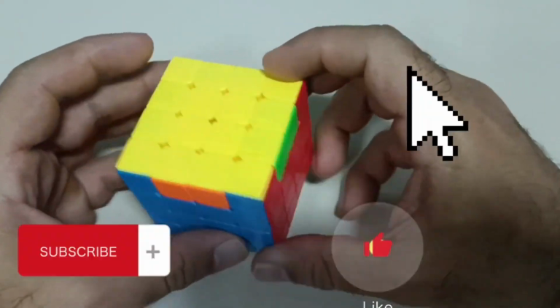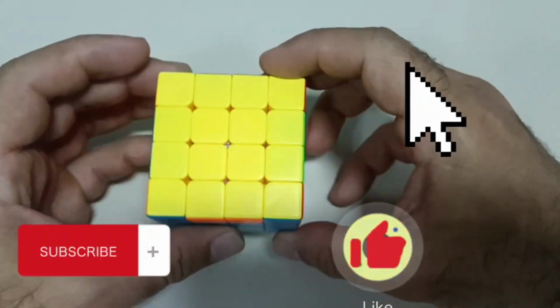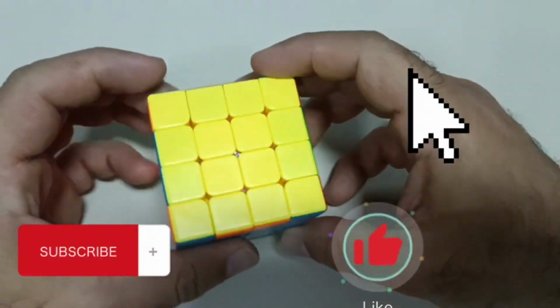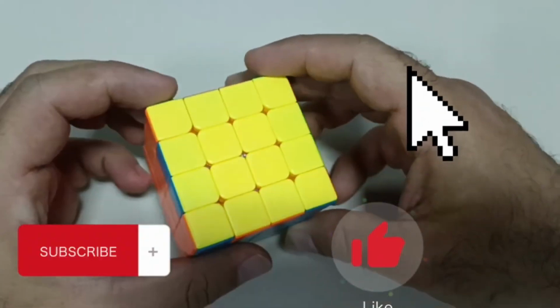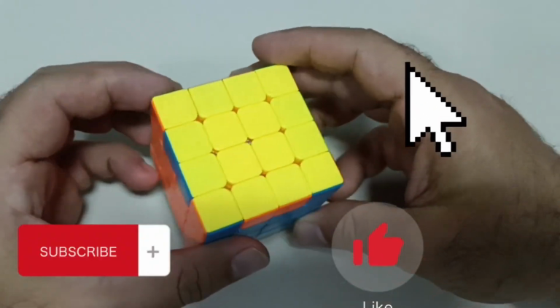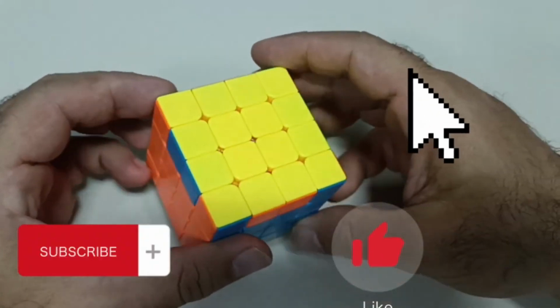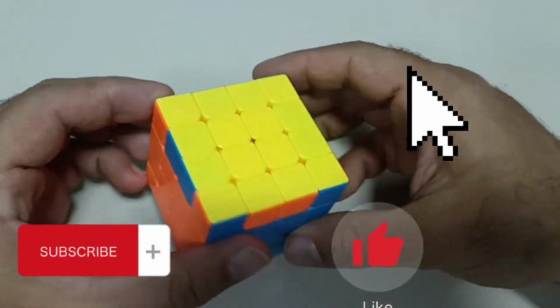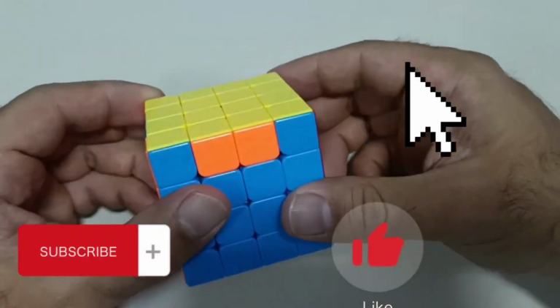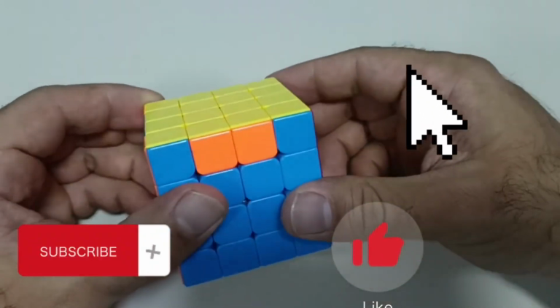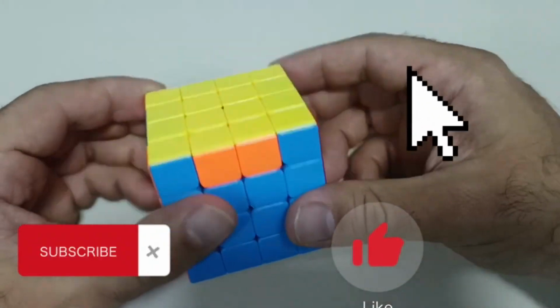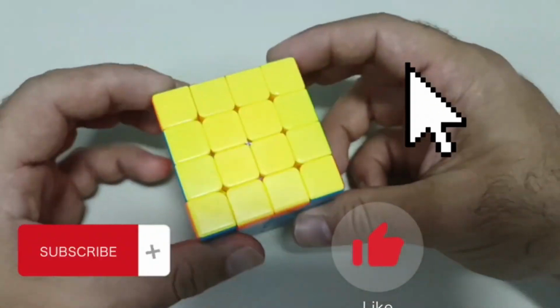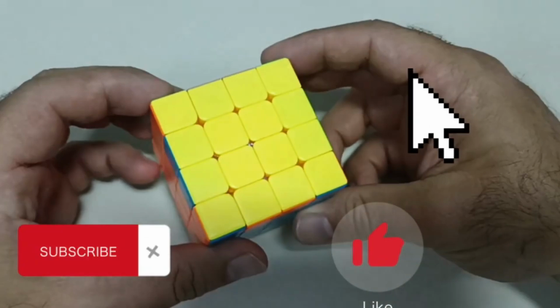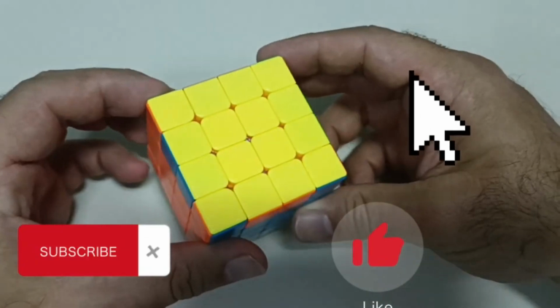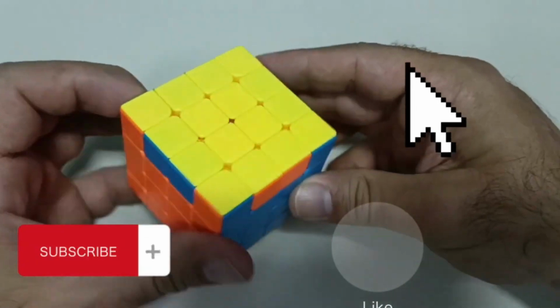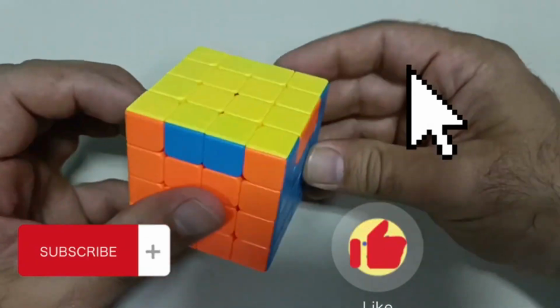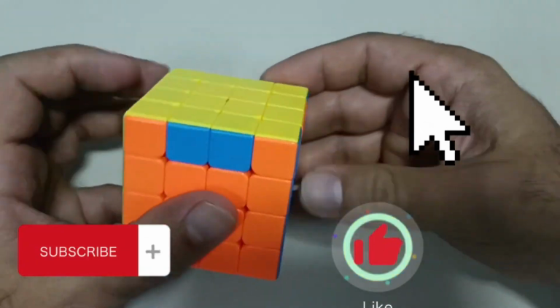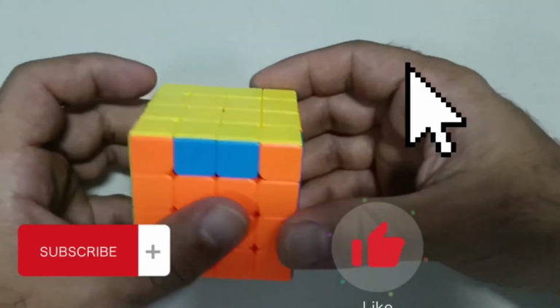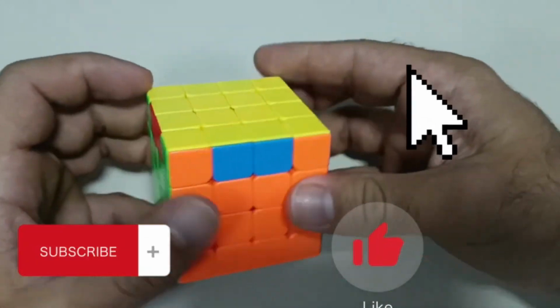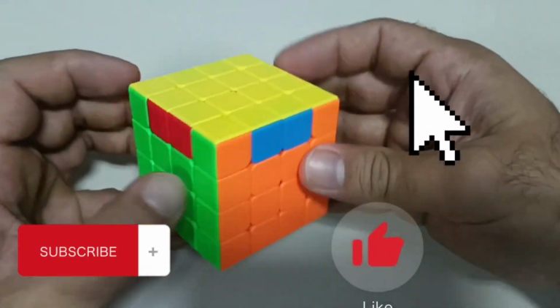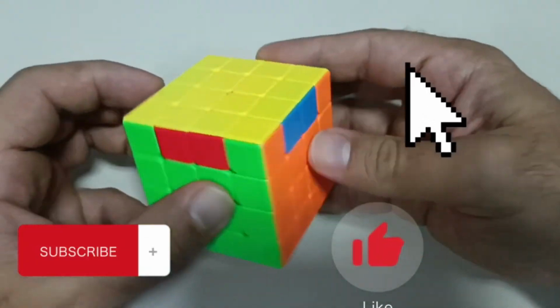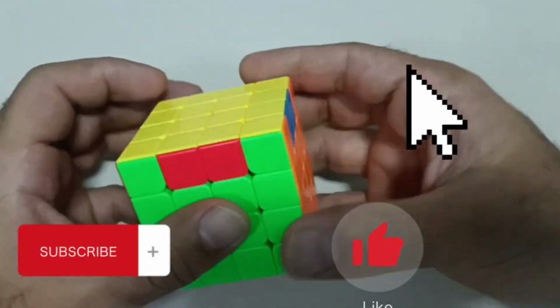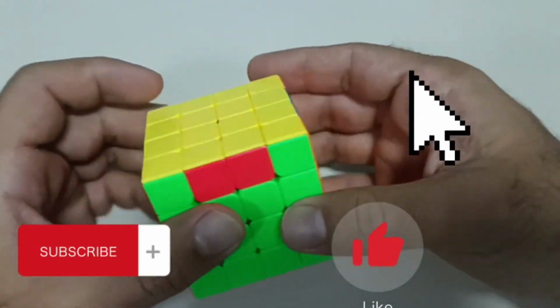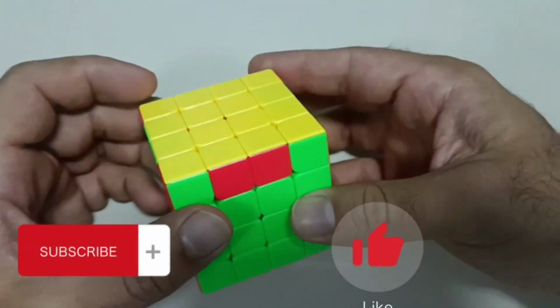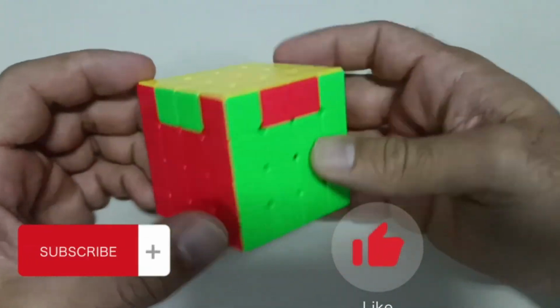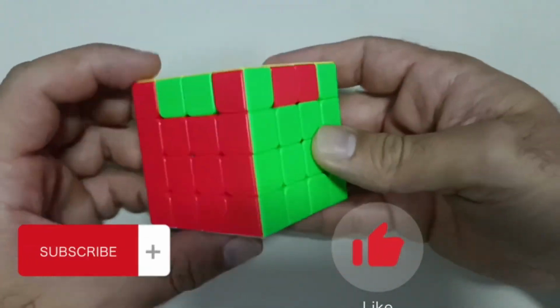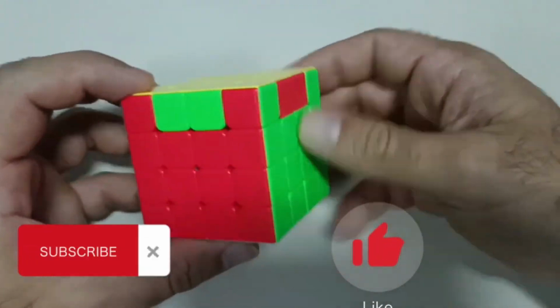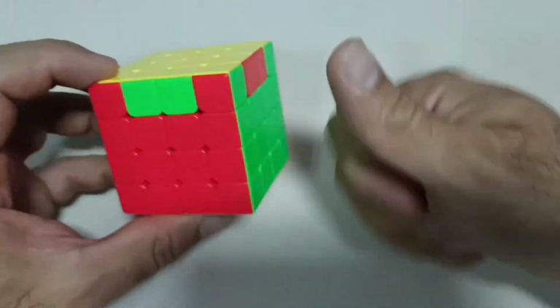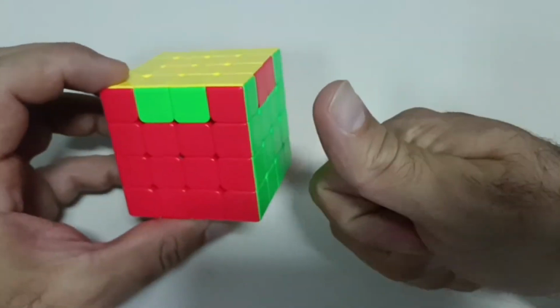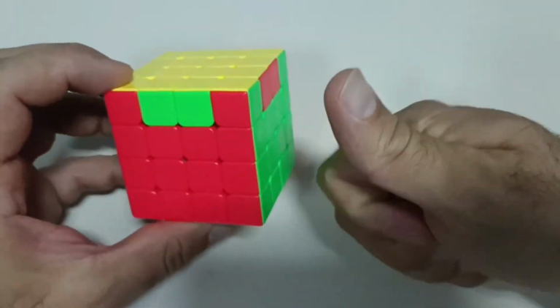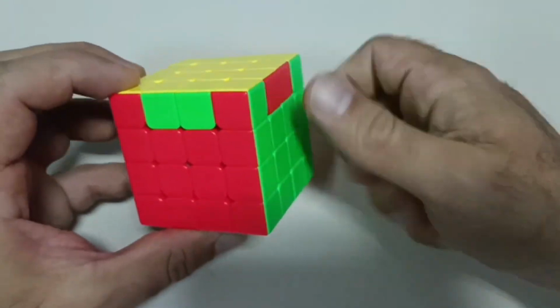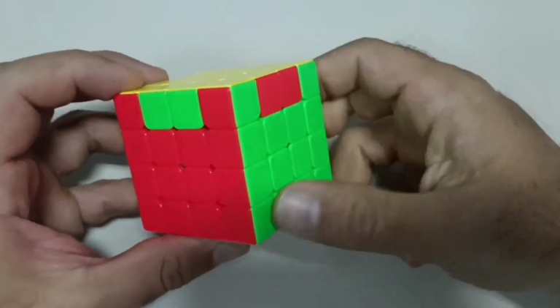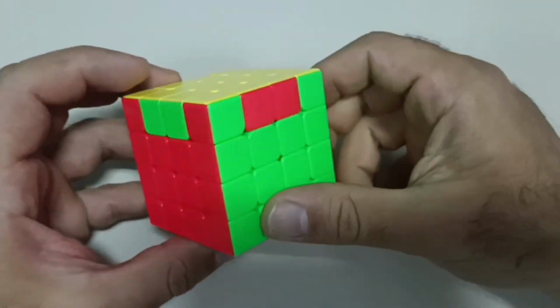Thank you for watching the video. If you liked it, like it and subscribe to the channel. Thank you.